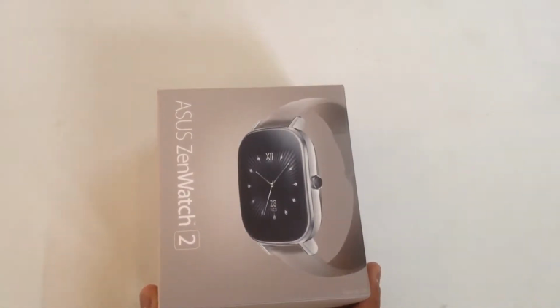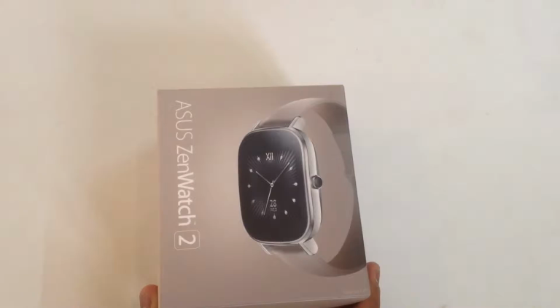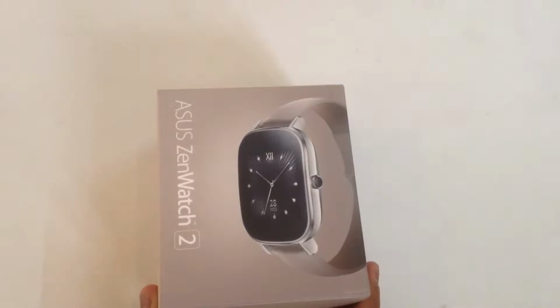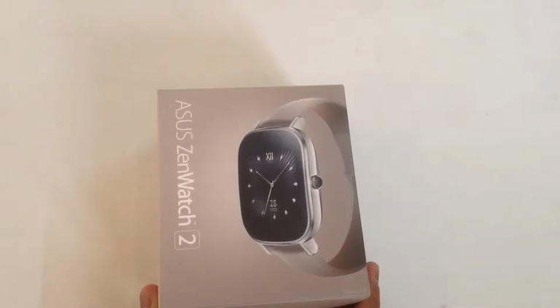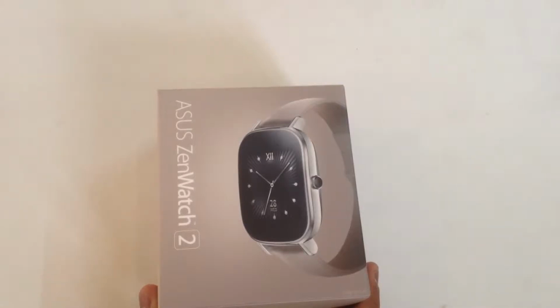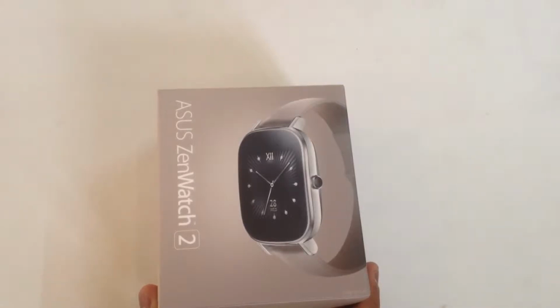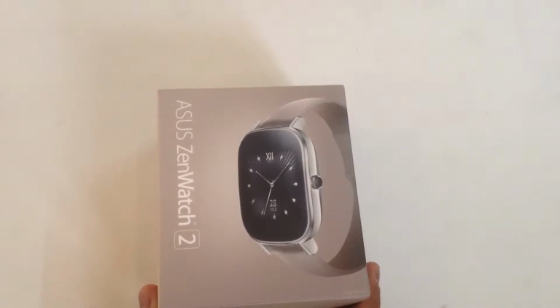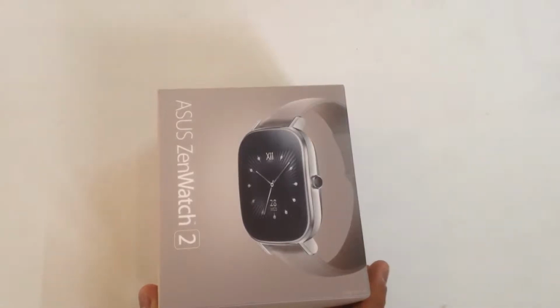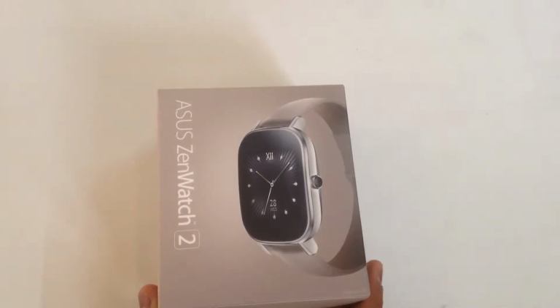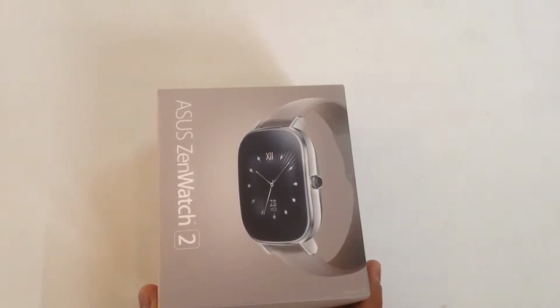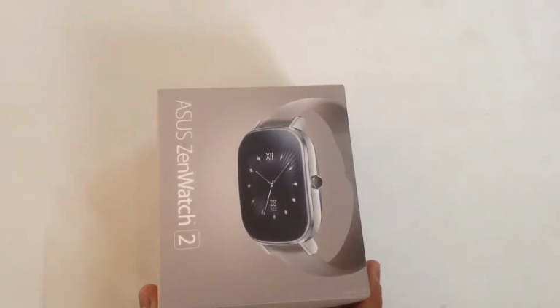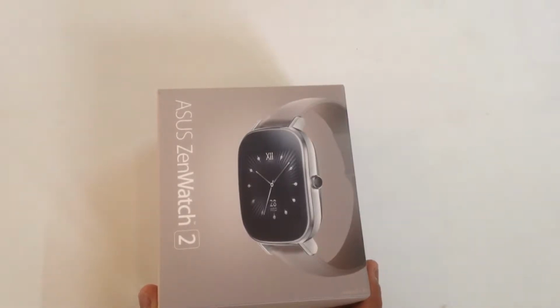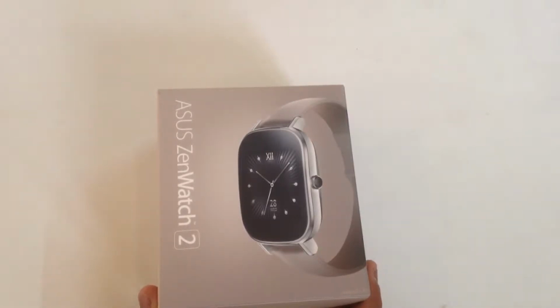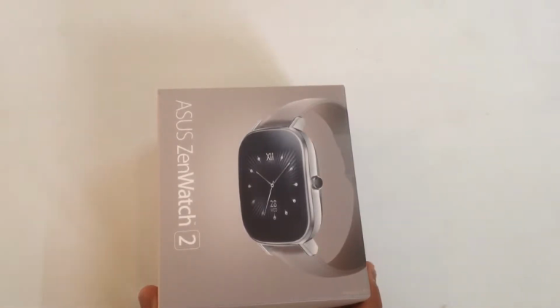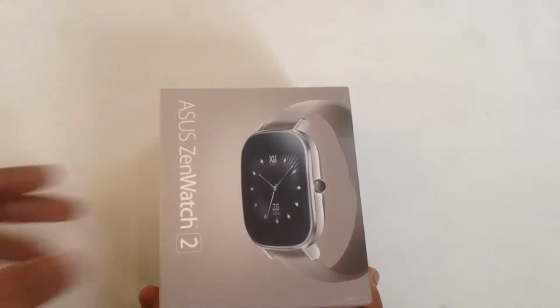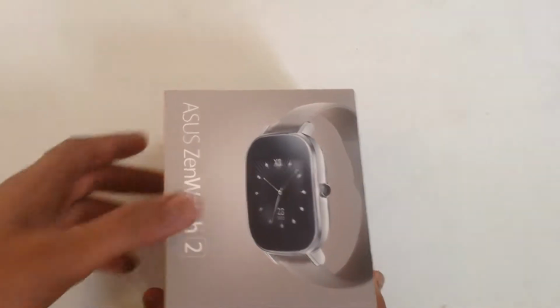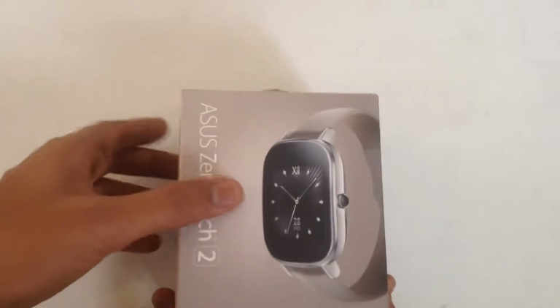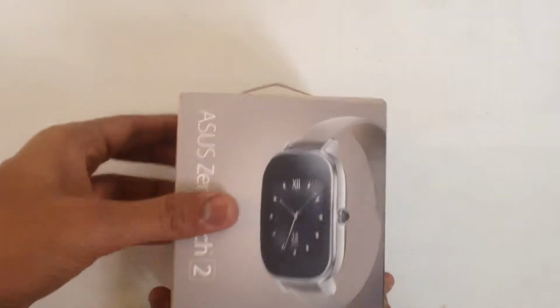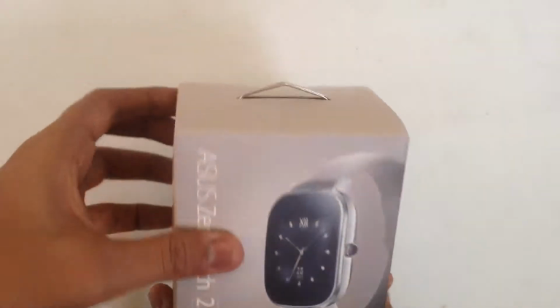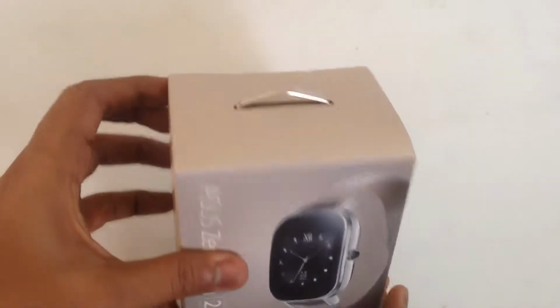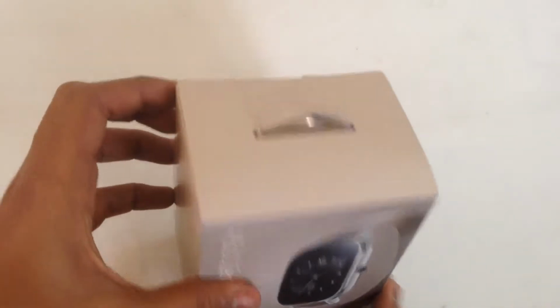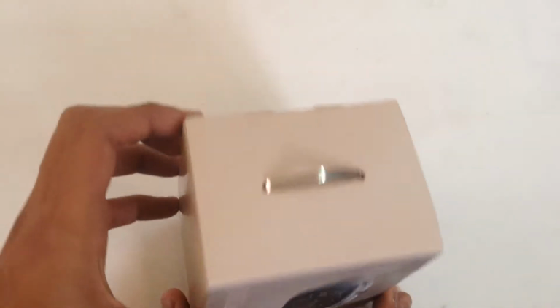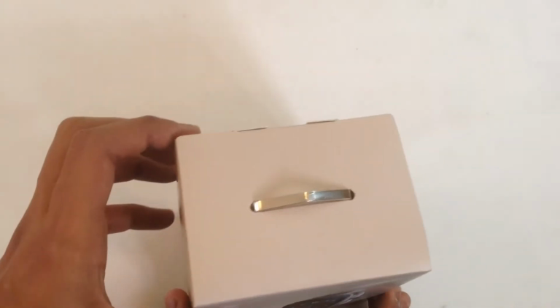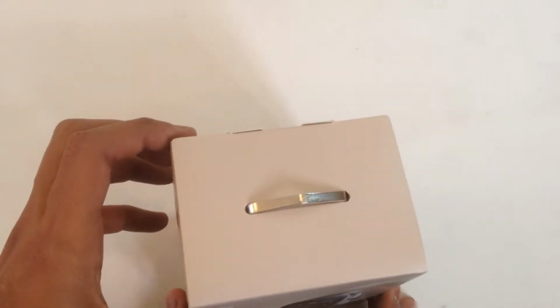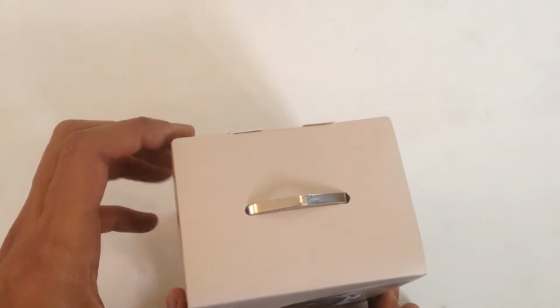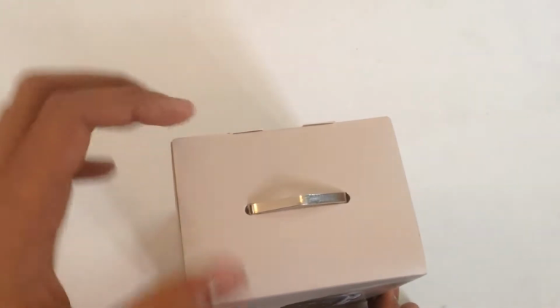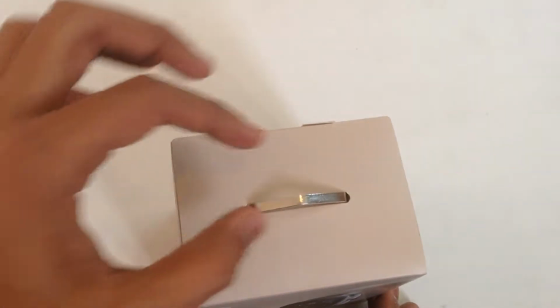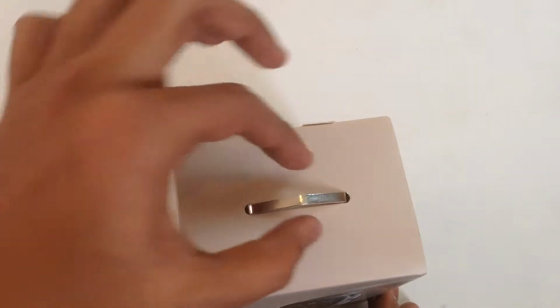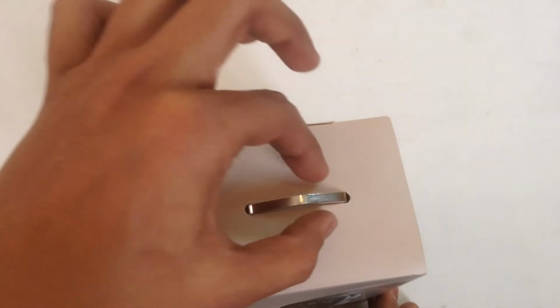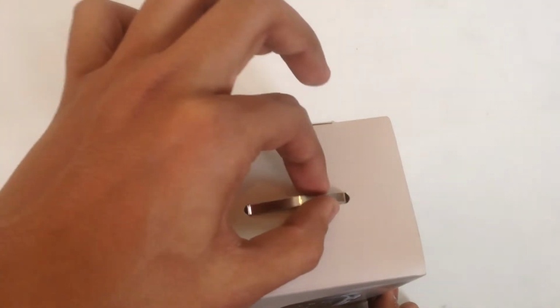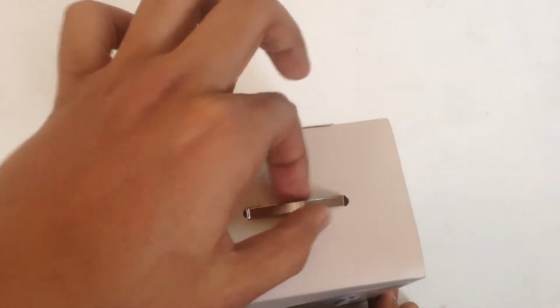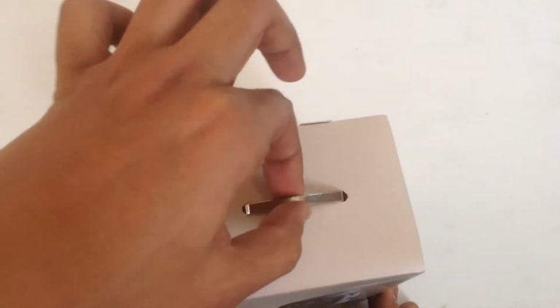We'll be unboxing the ASUS ZenWatch 2, which is the cheapest second-gen smartwatch that you can get.